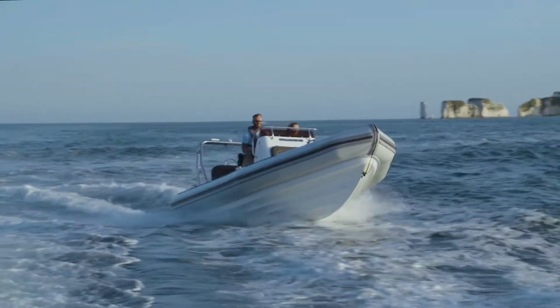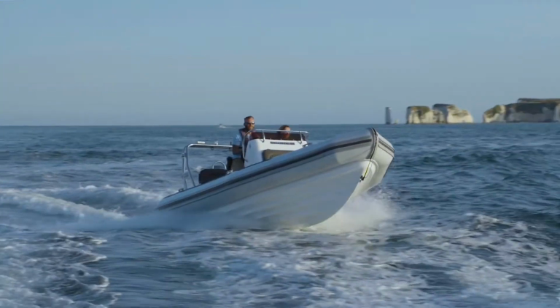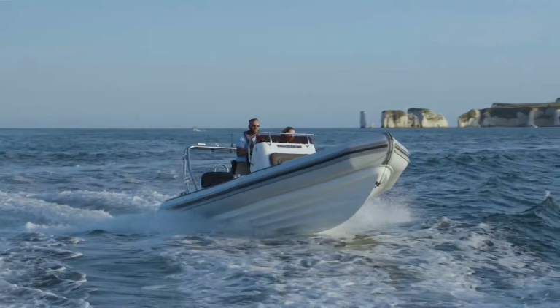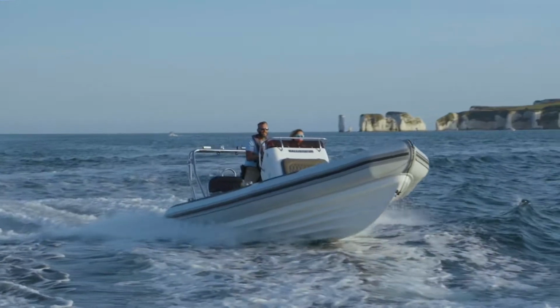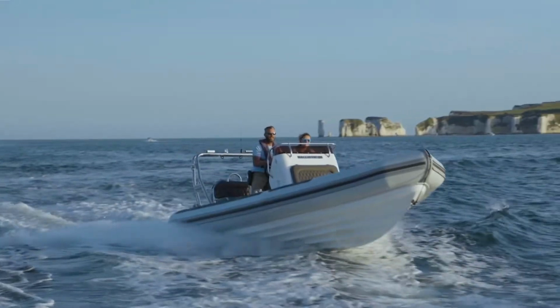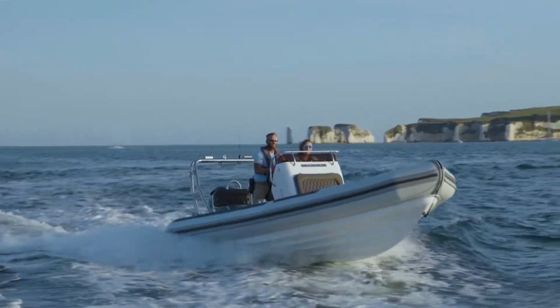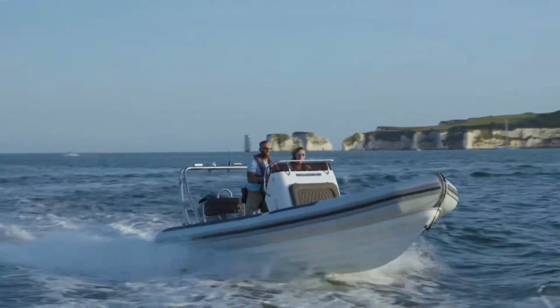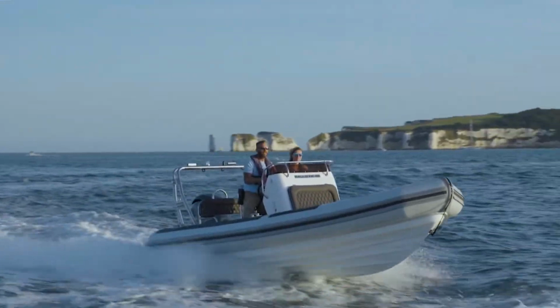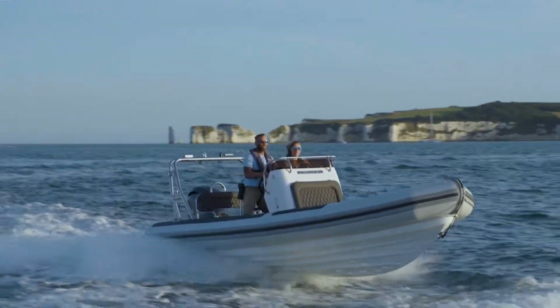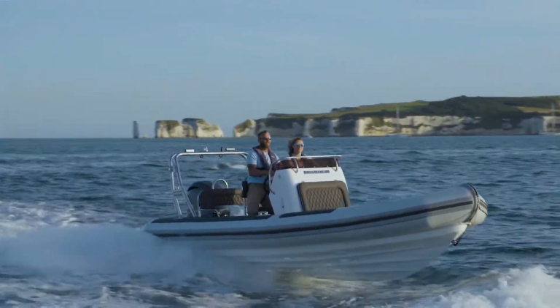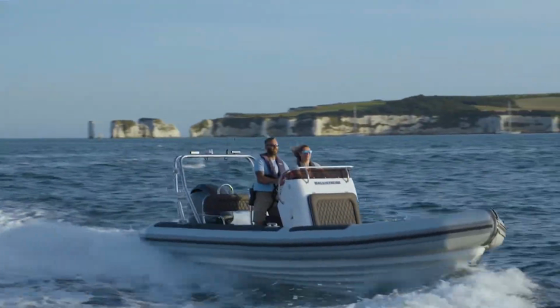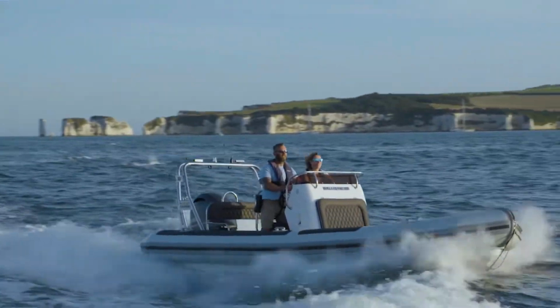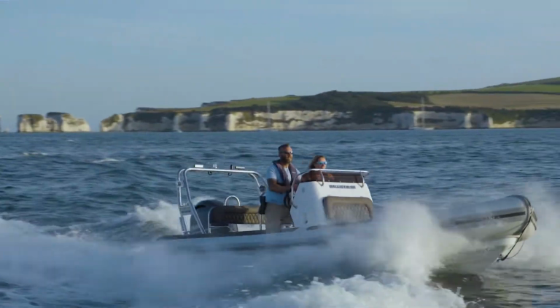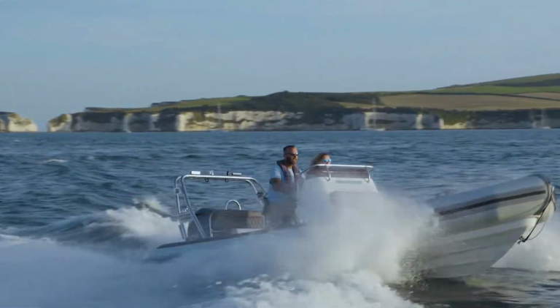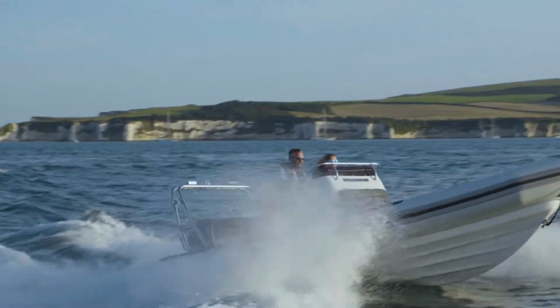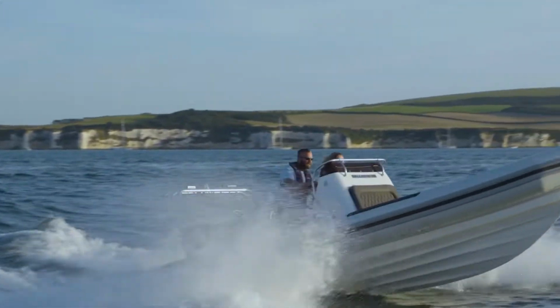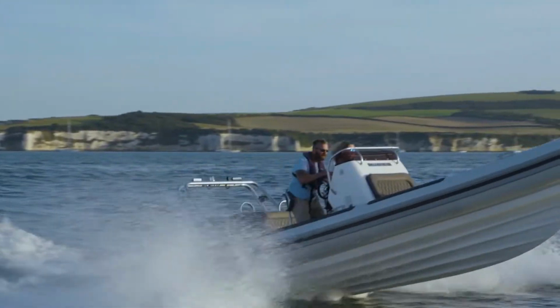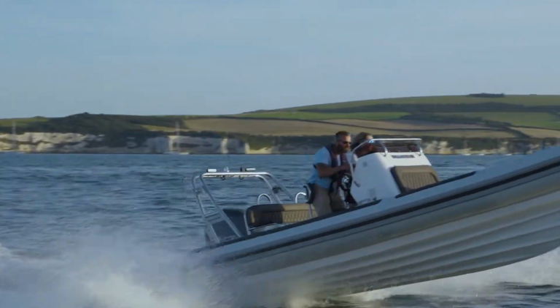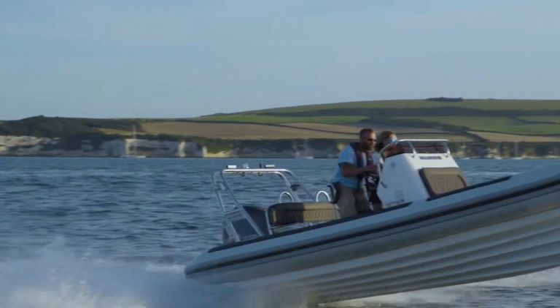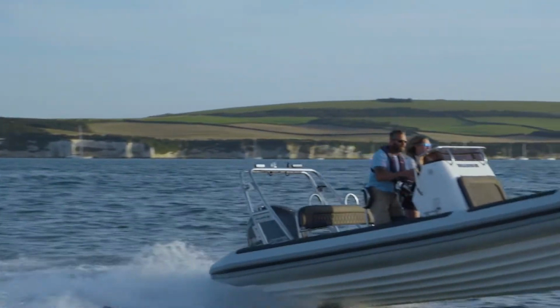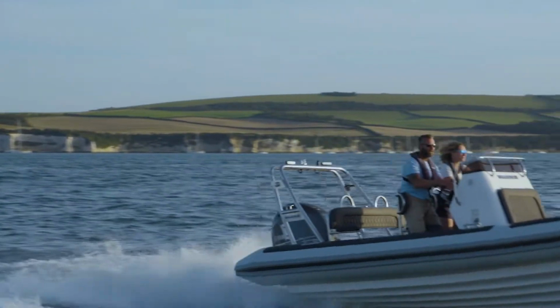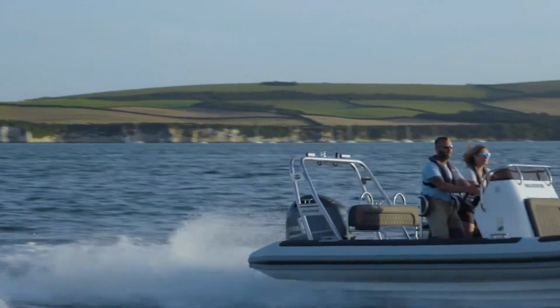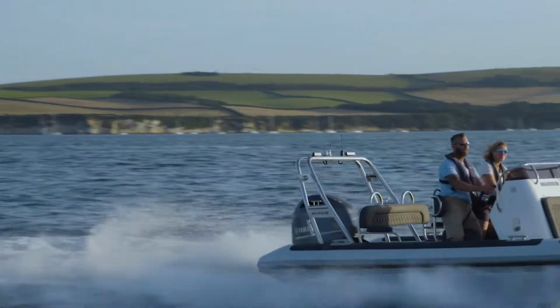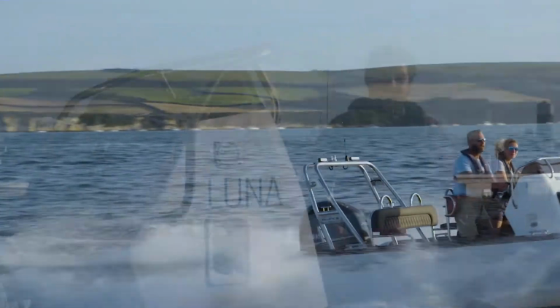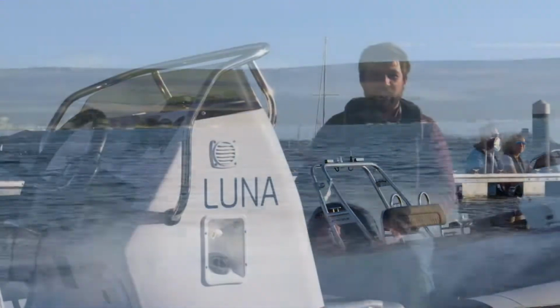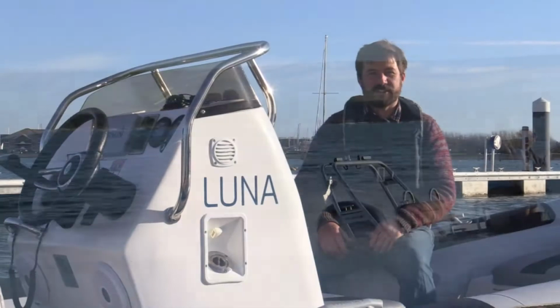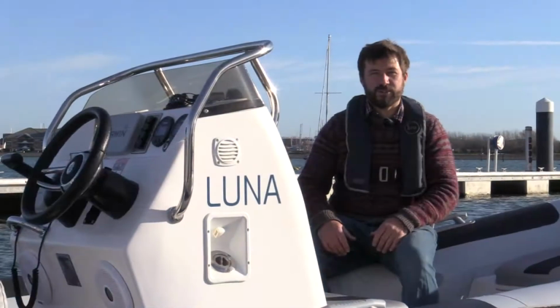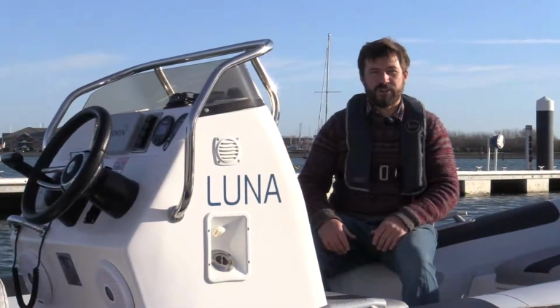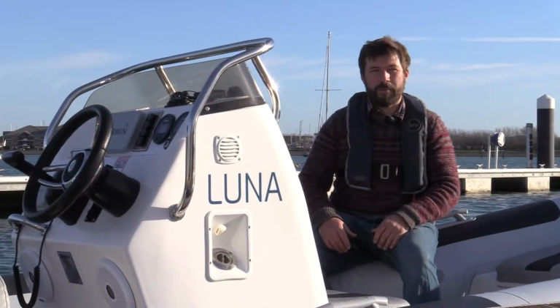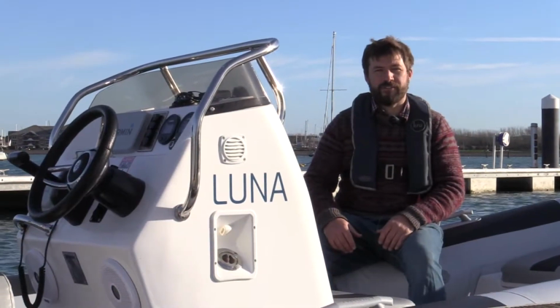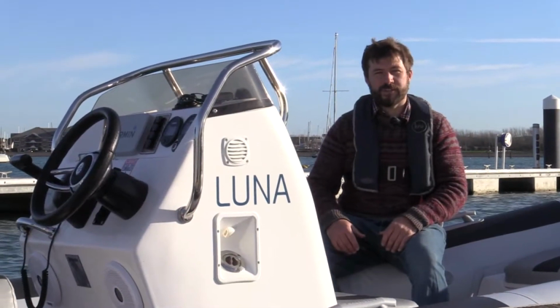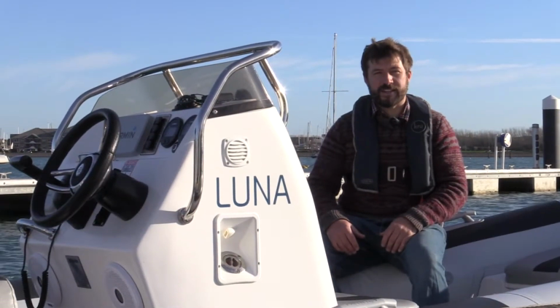Hi, I'm Tom and I've been working with boats my whole life, specialising in RIBs. Today I'd like to talk to you about fuel tanks.